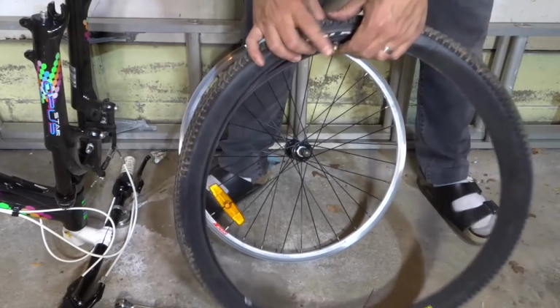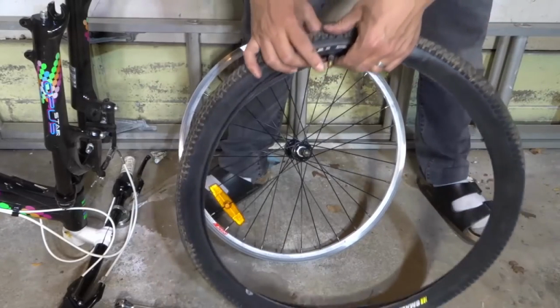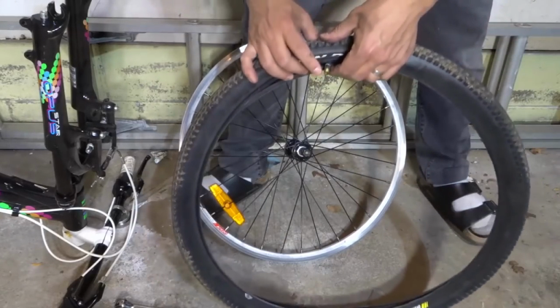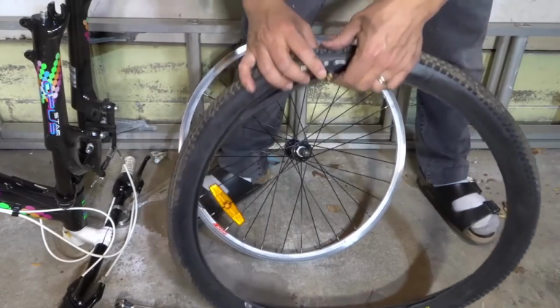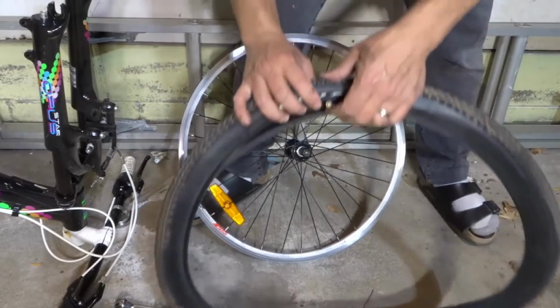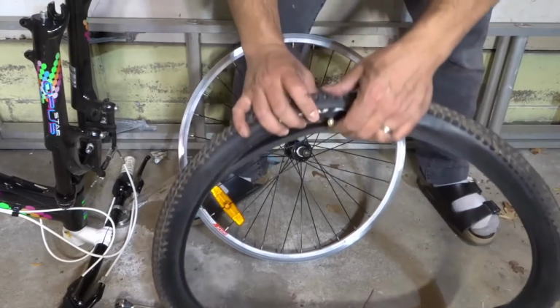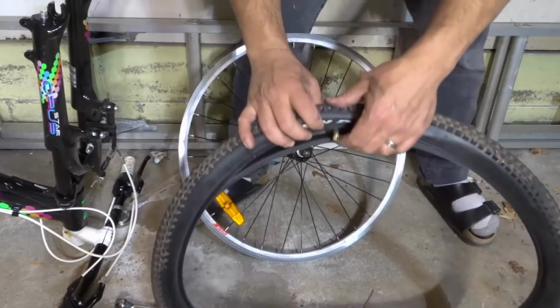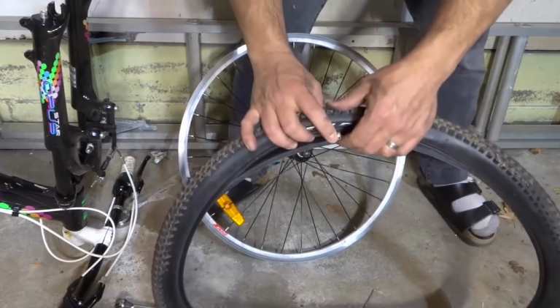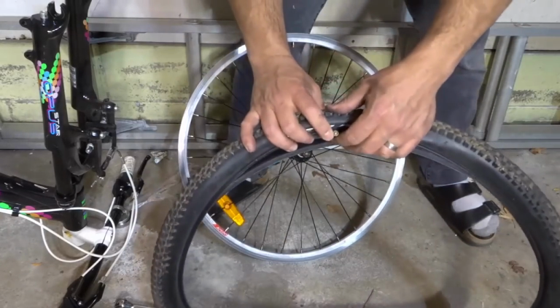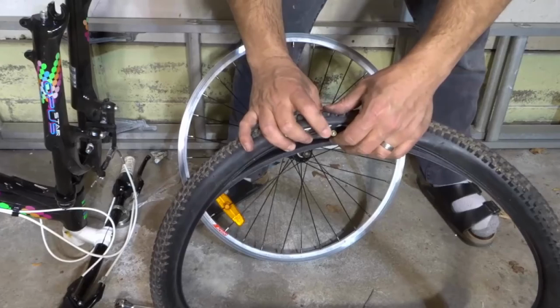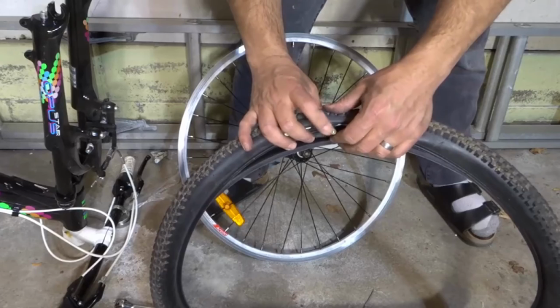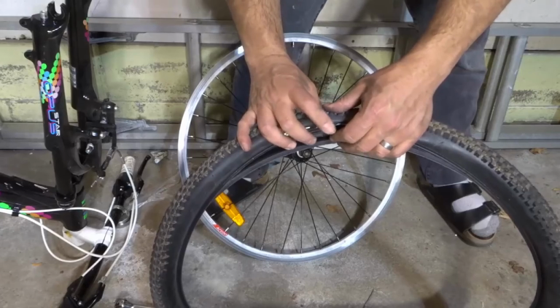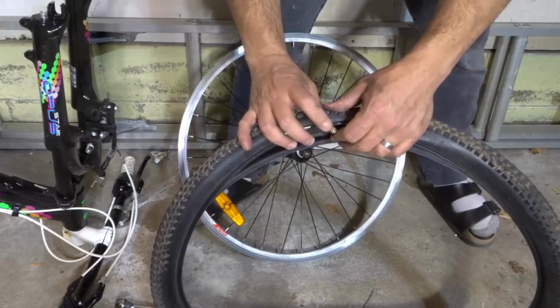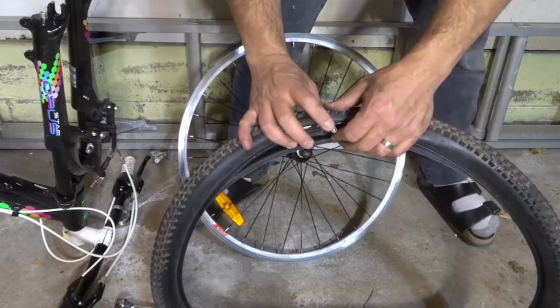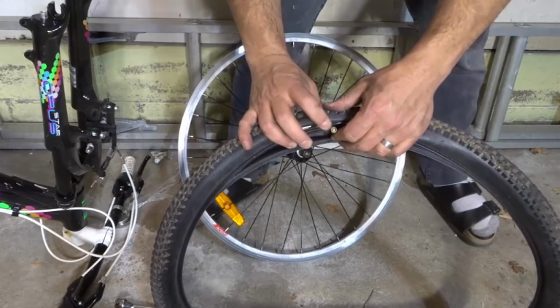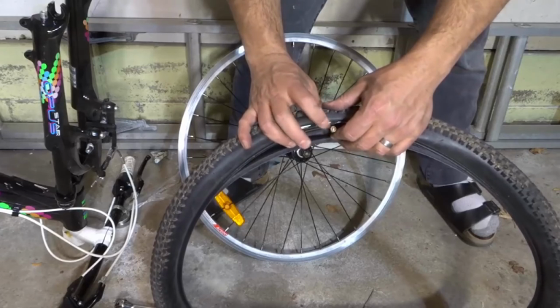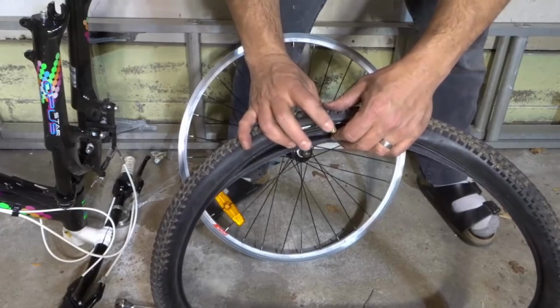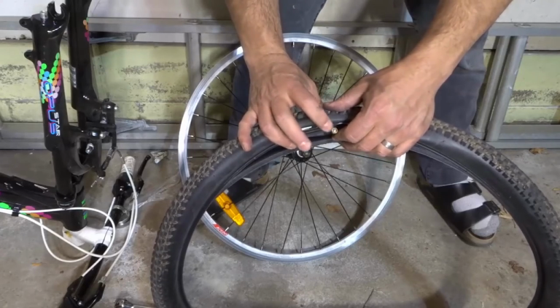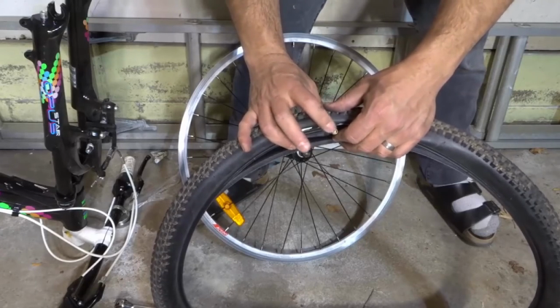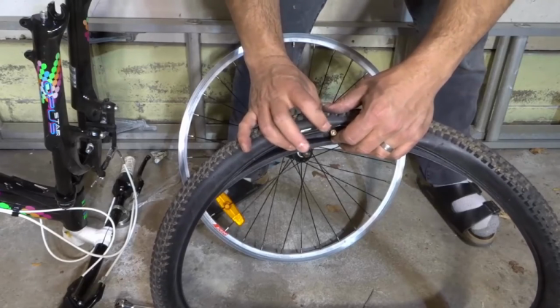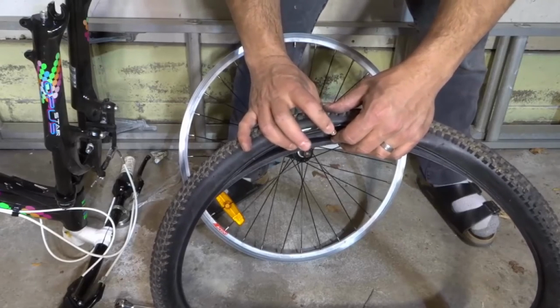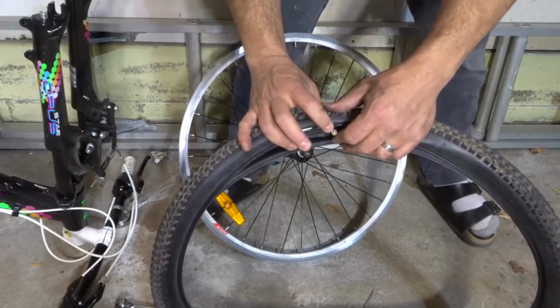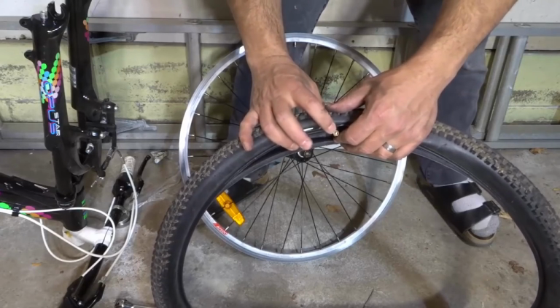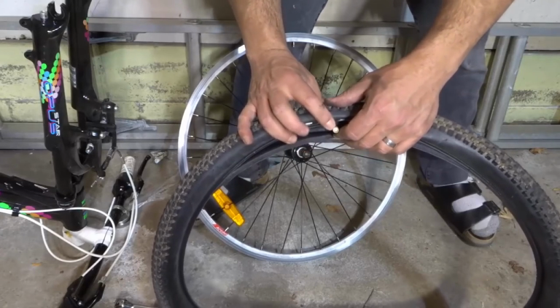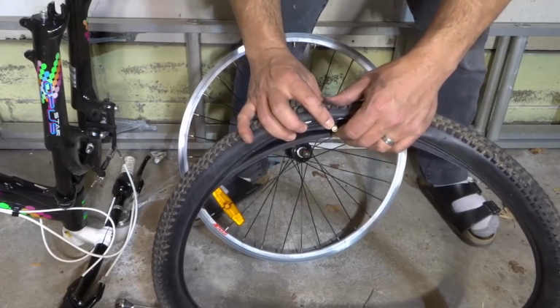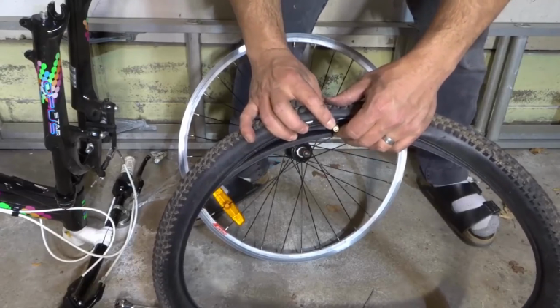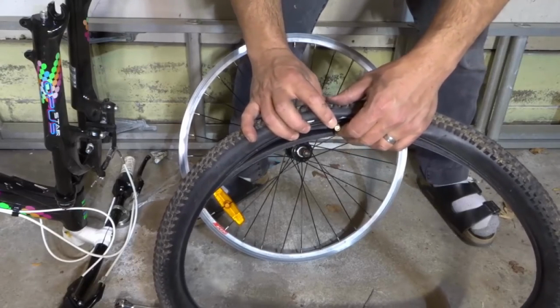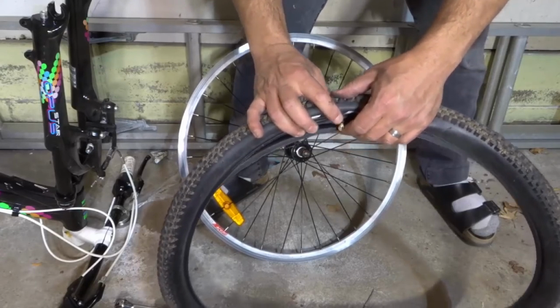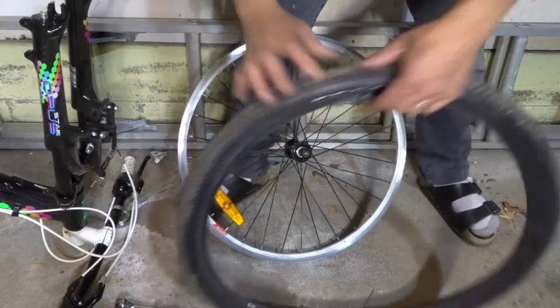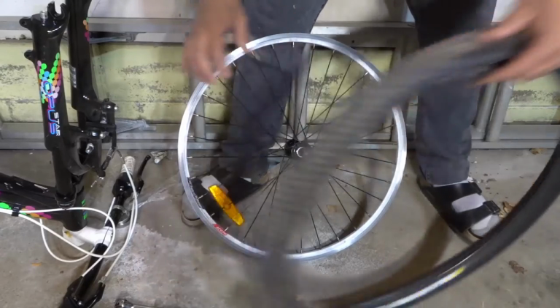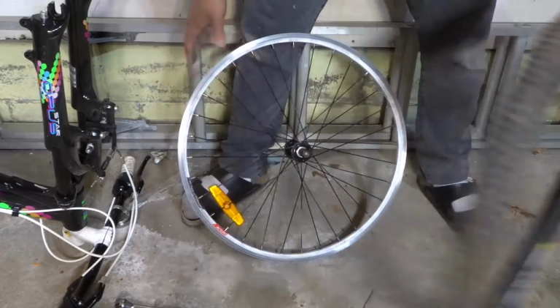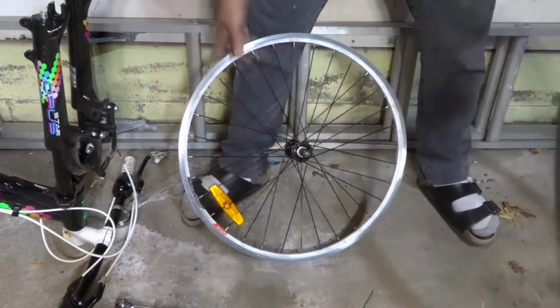And like I said, the reason we had to remove that valve stem cap is because right here you can see that would have held us back.